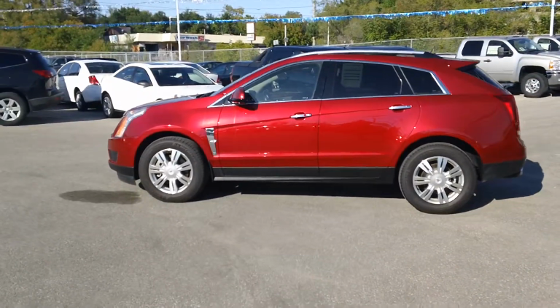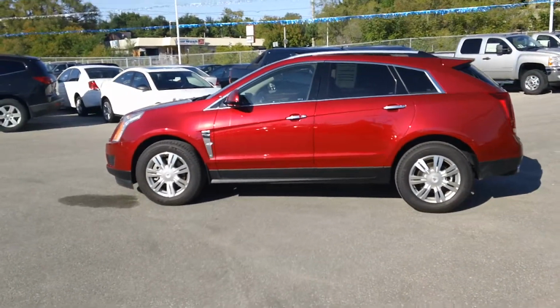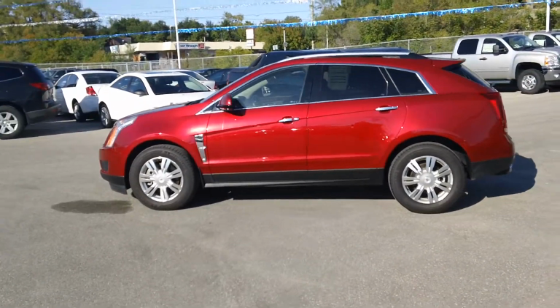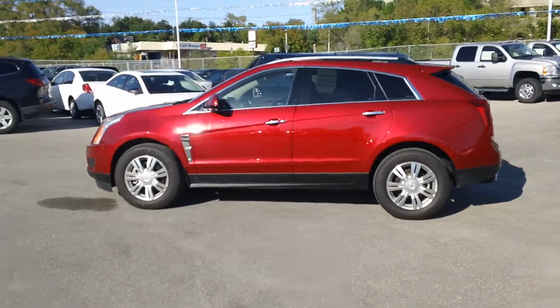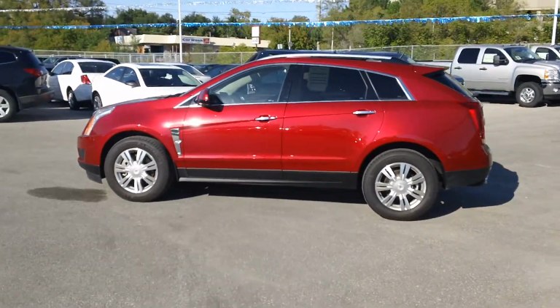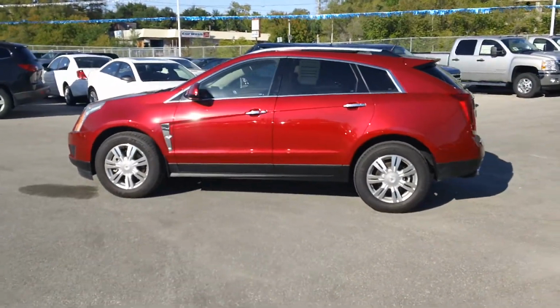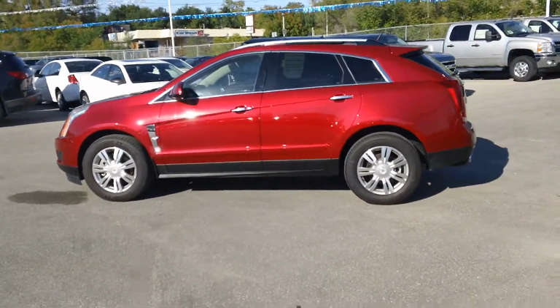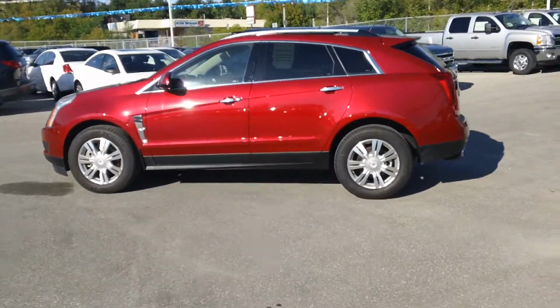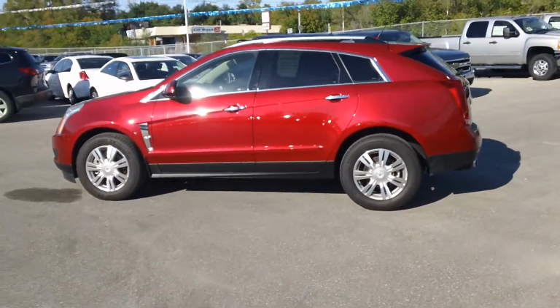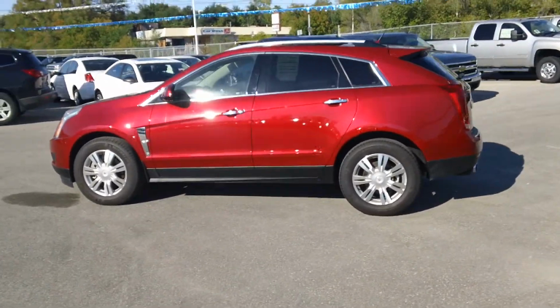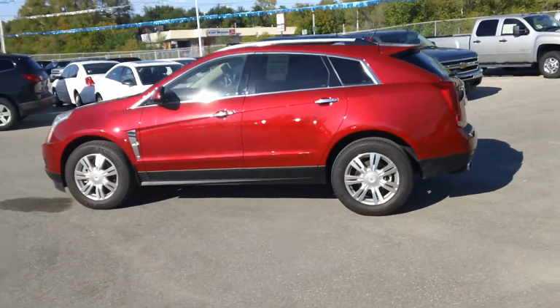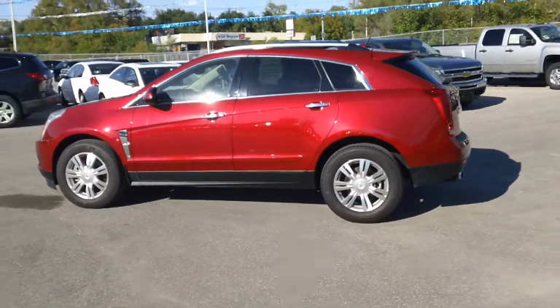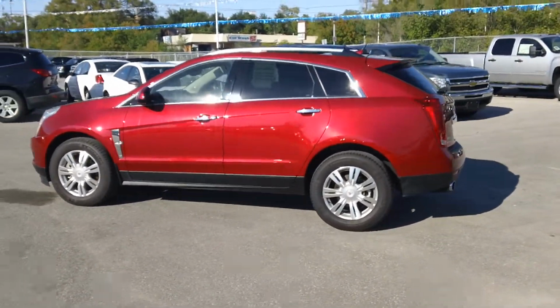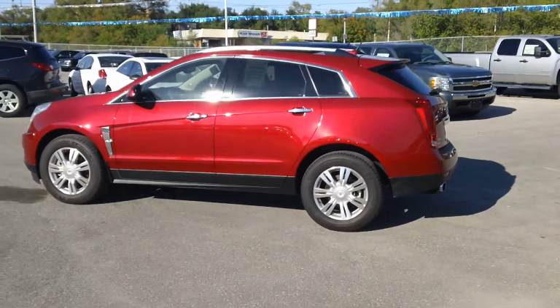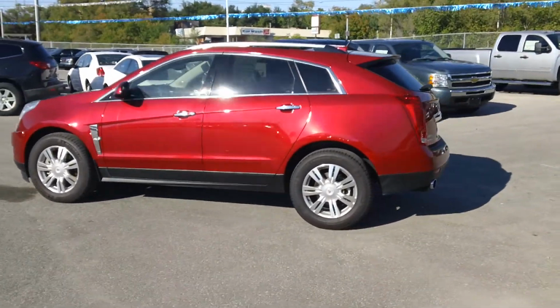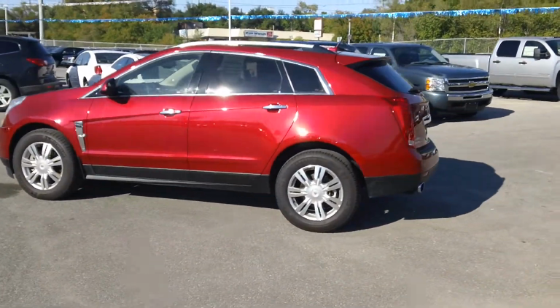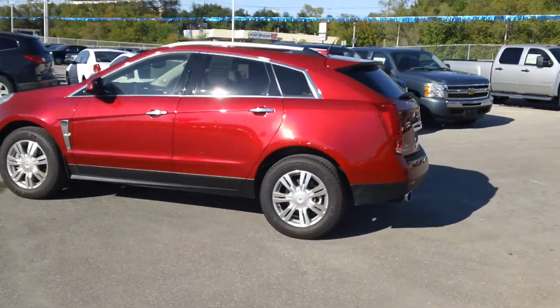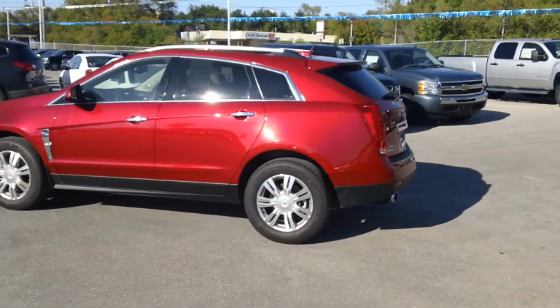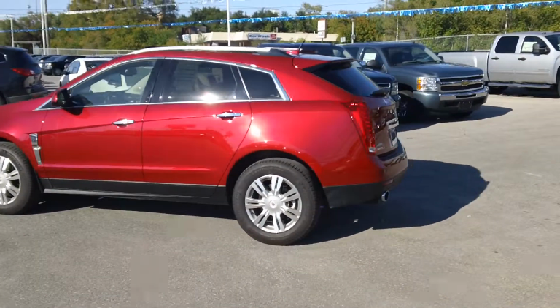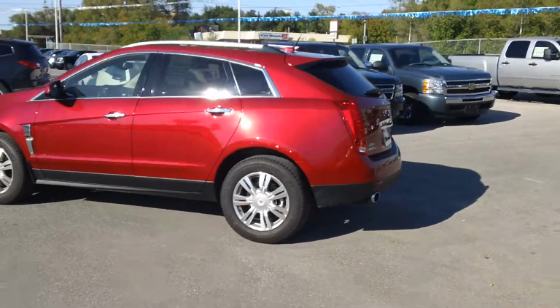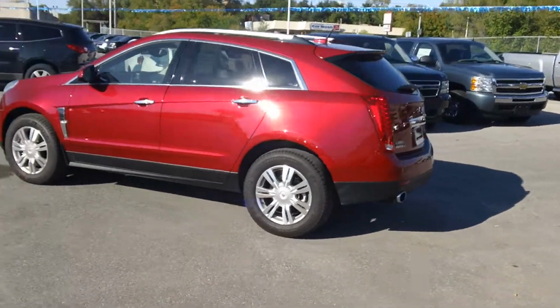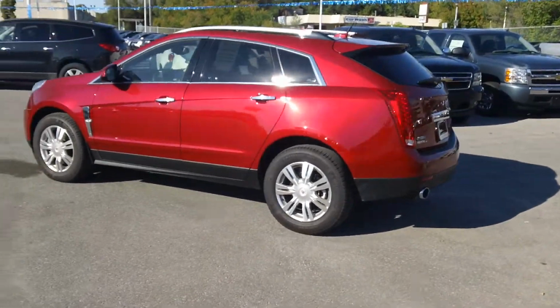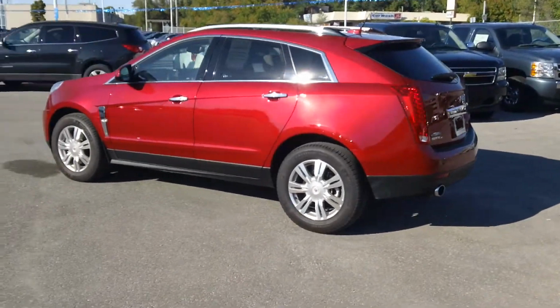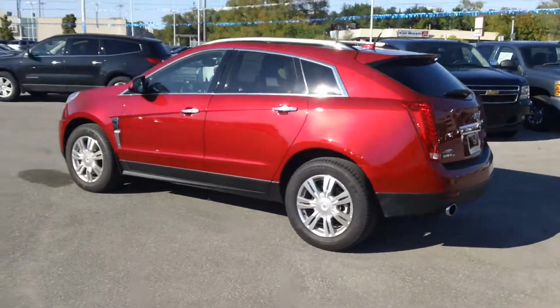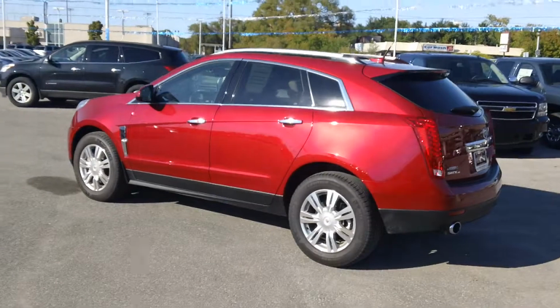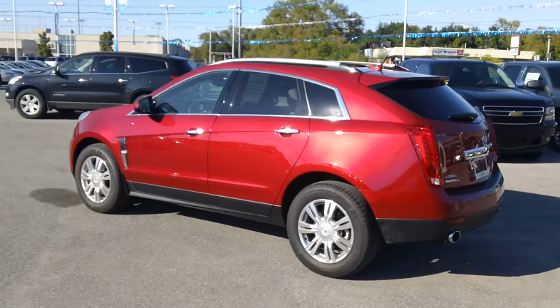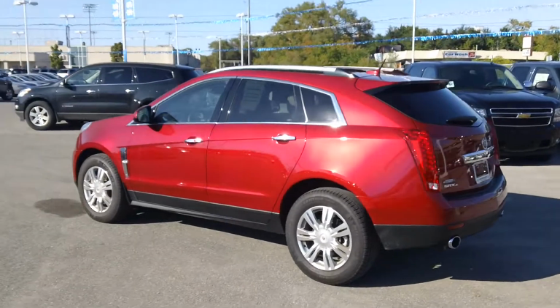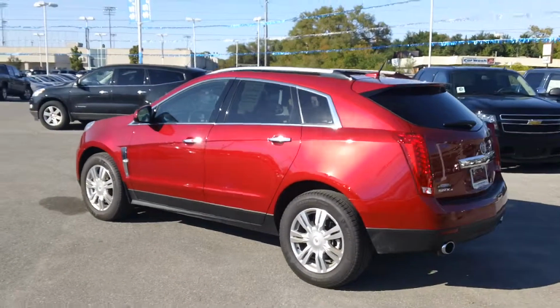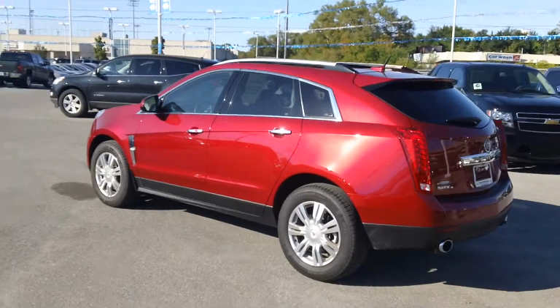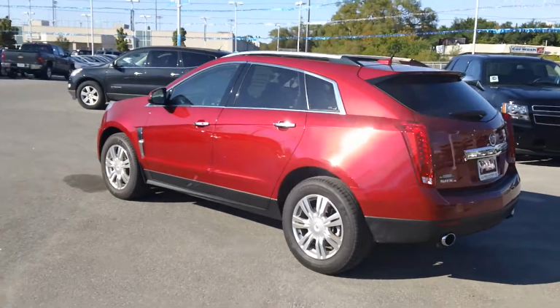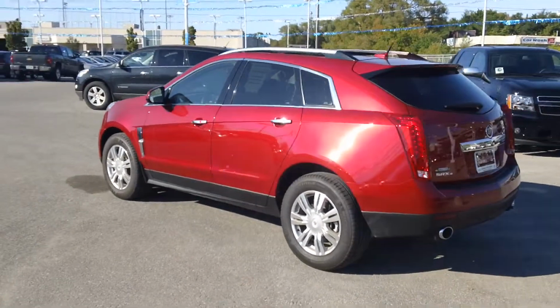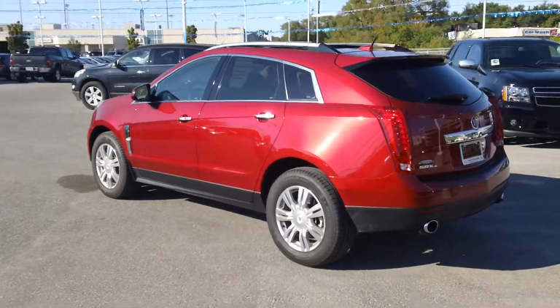I'm going to do a quick walk around on the outside so you can see how nice and clean it is. This is a premium paint that's on this vehicle.